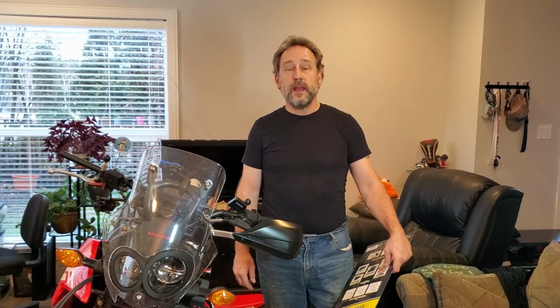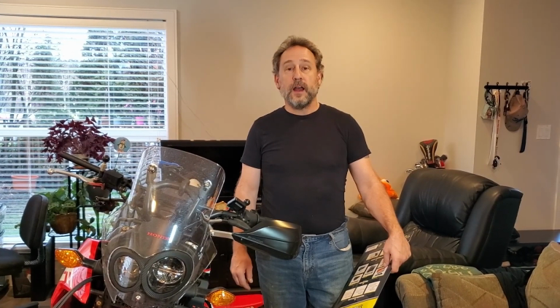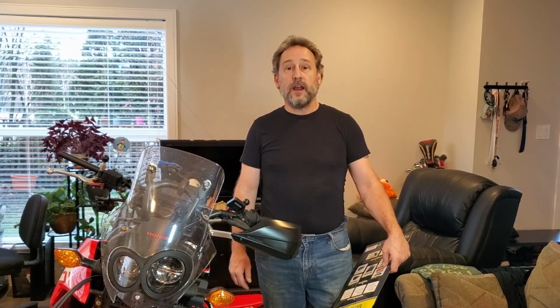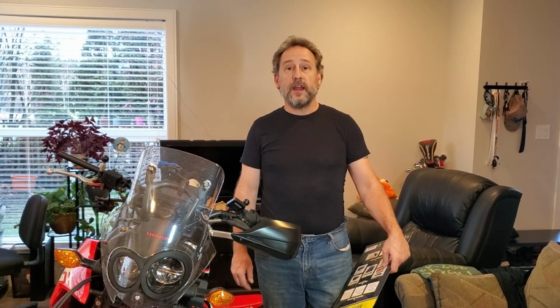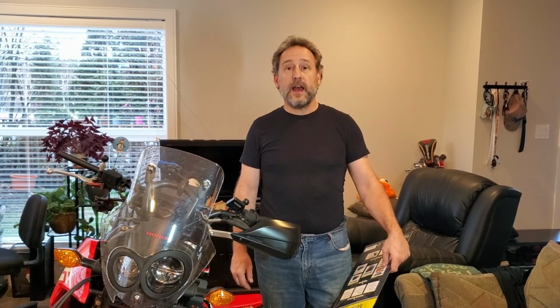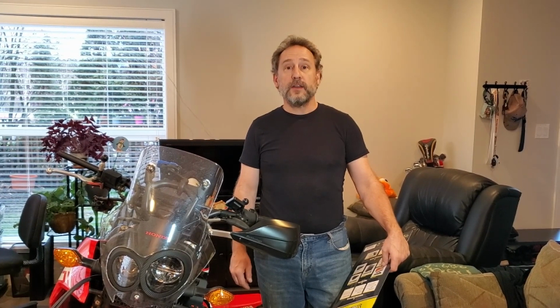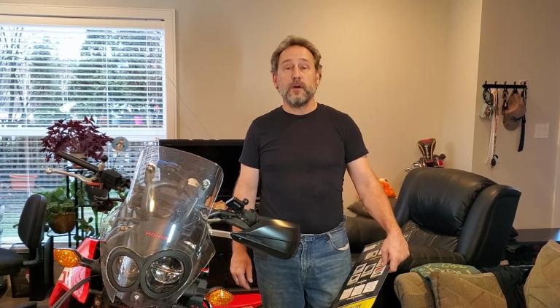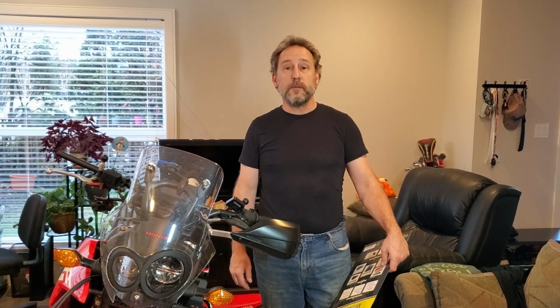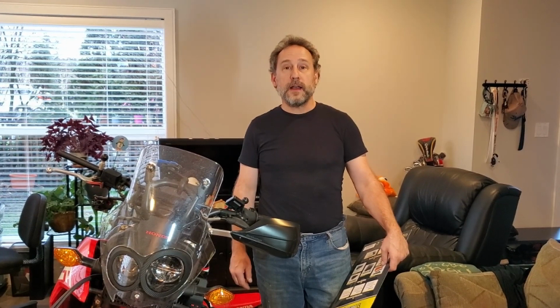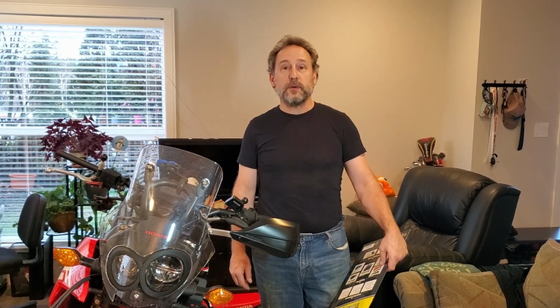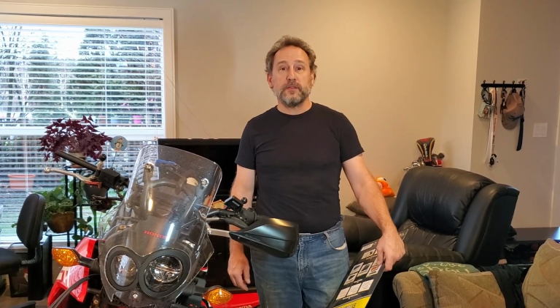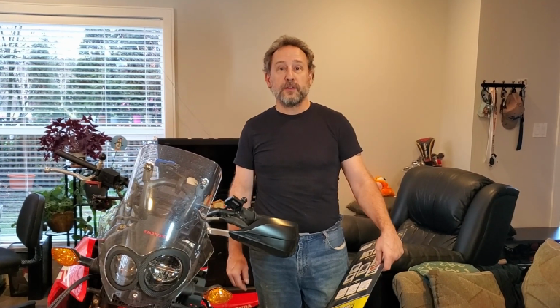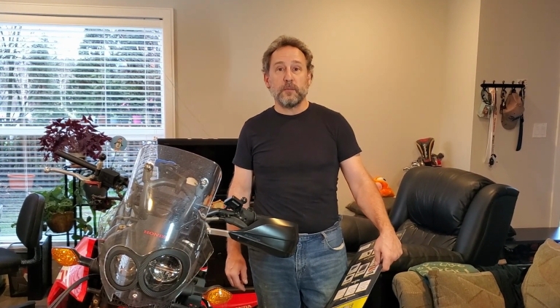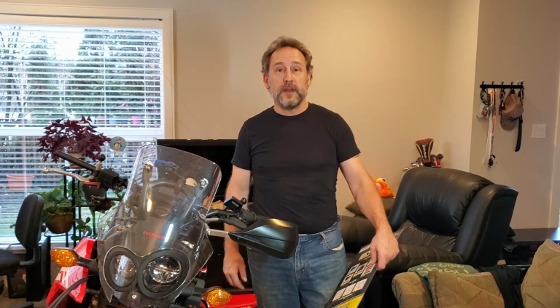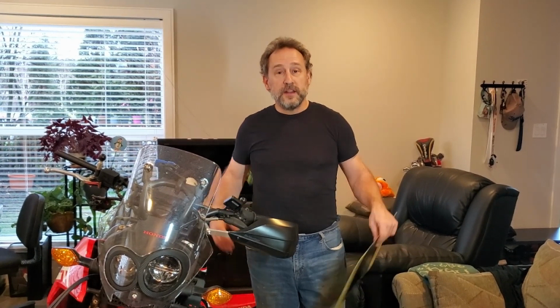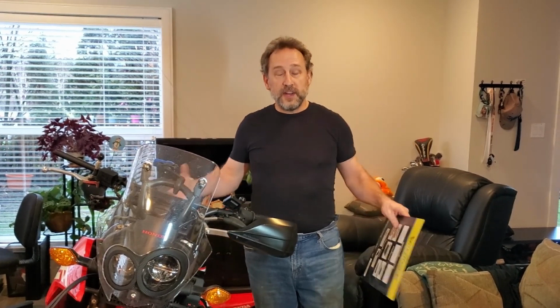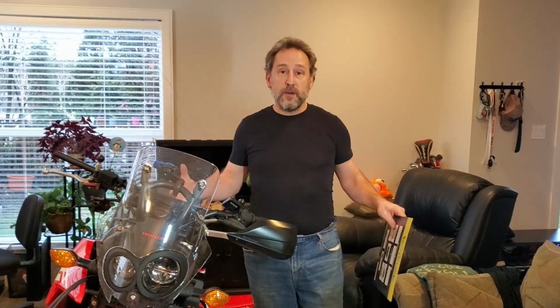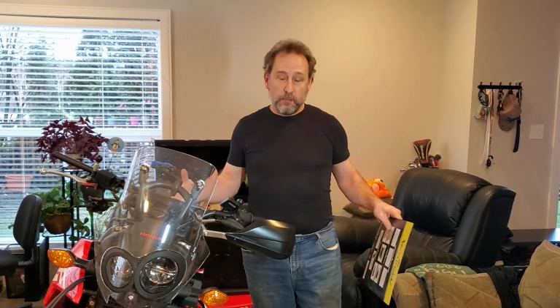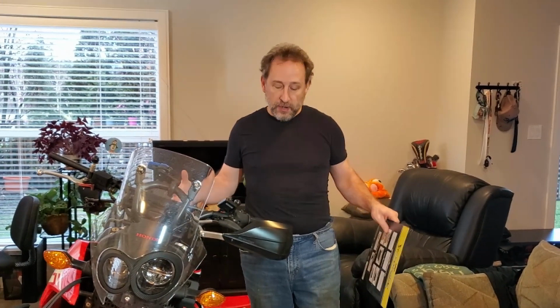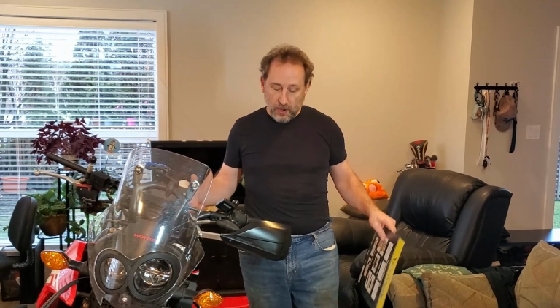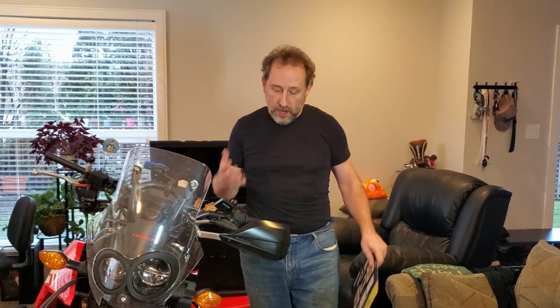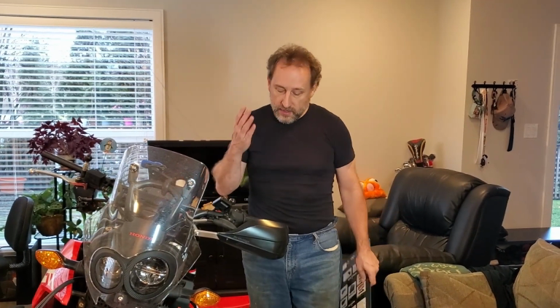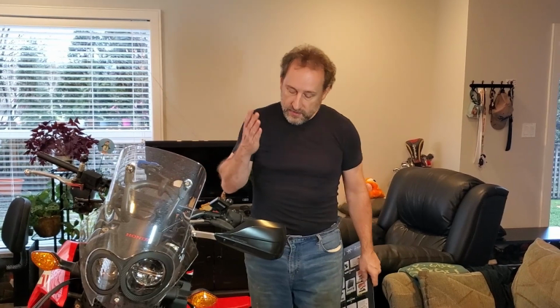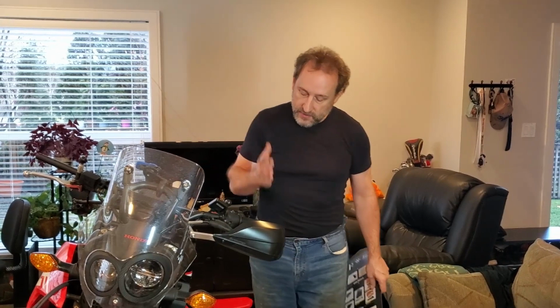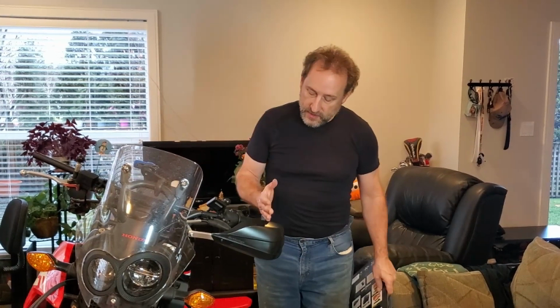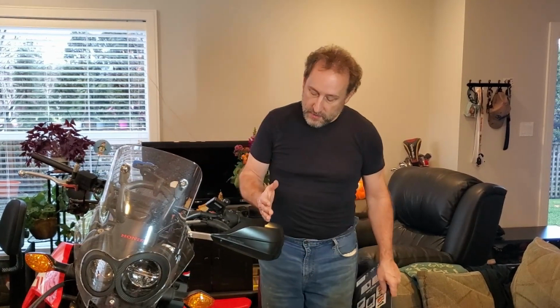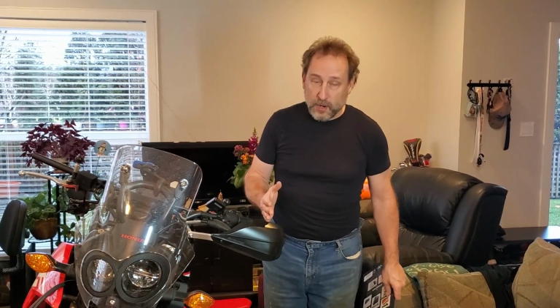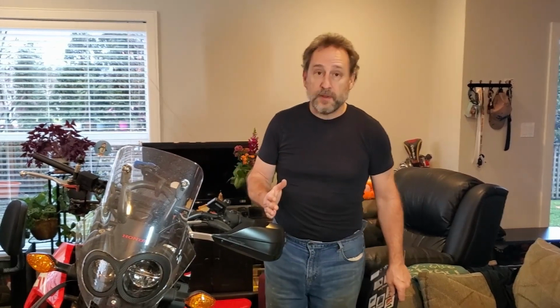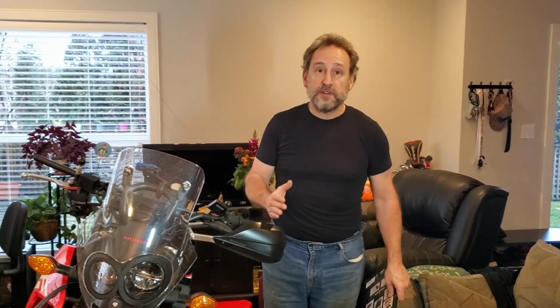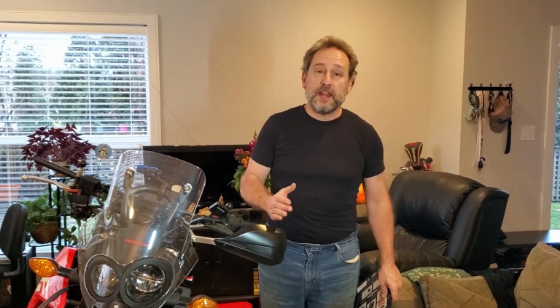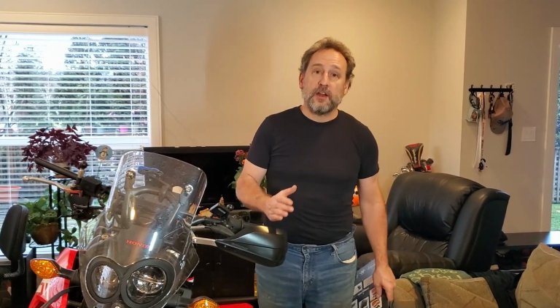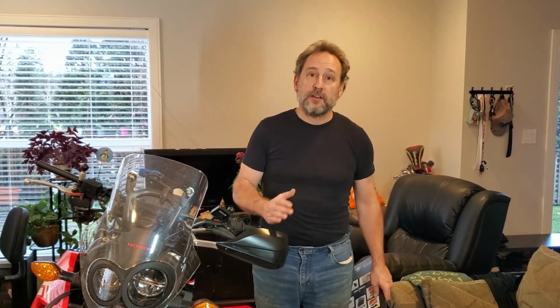All right, howdy. Welcome back to our living room. Today we're putting on the Bark Buster handguards.